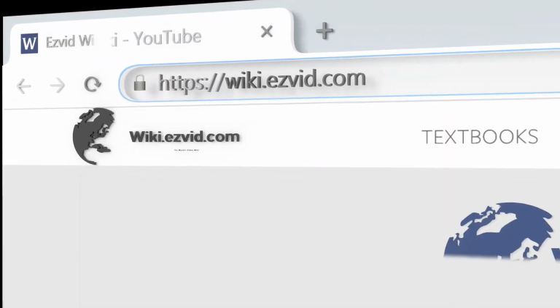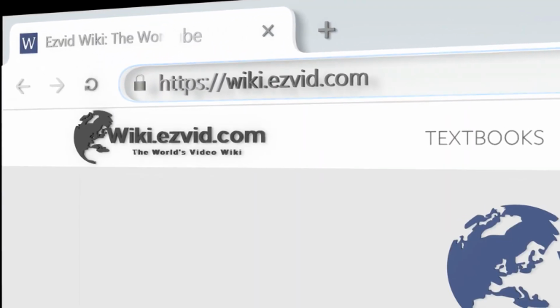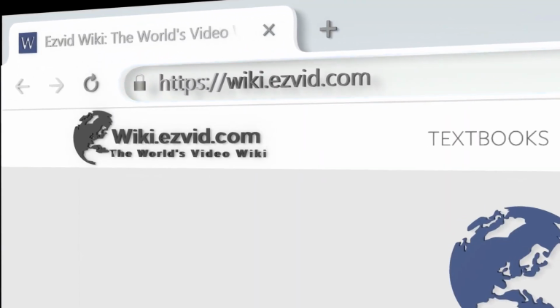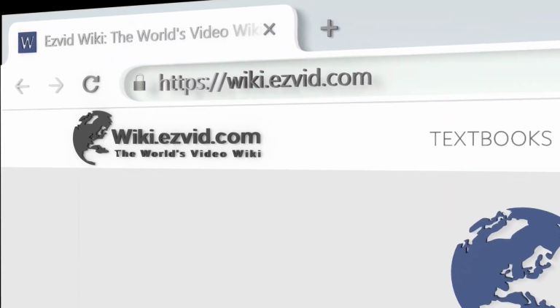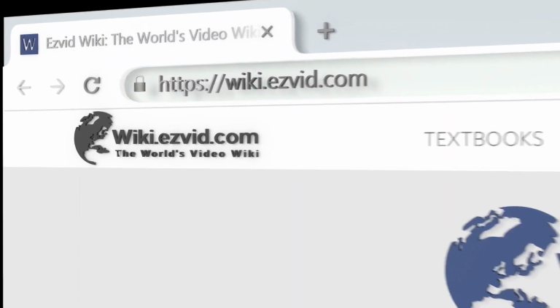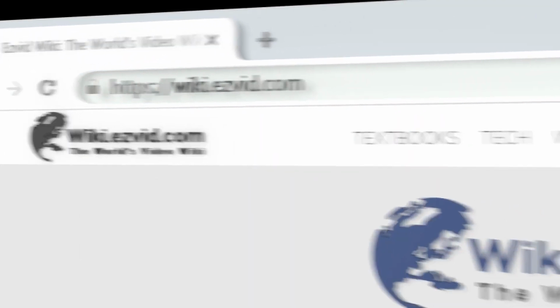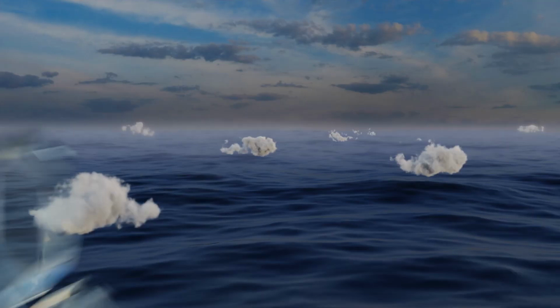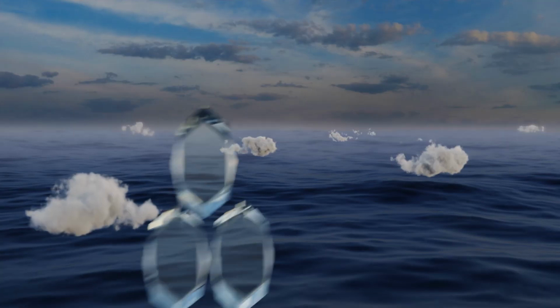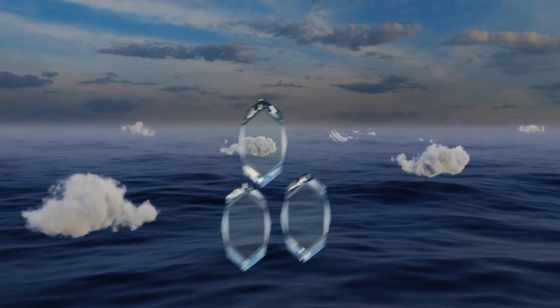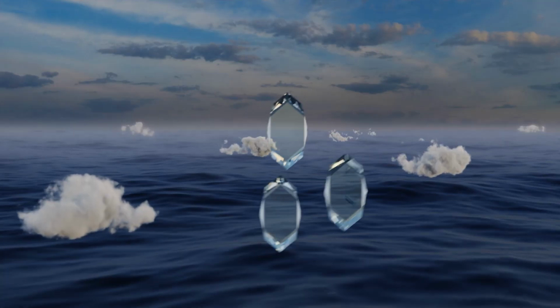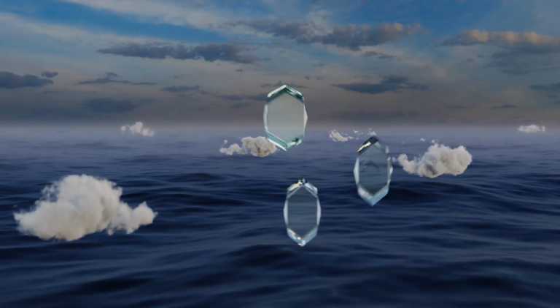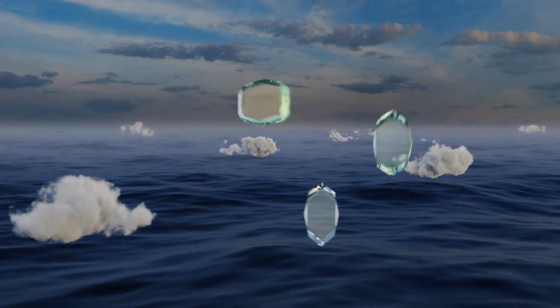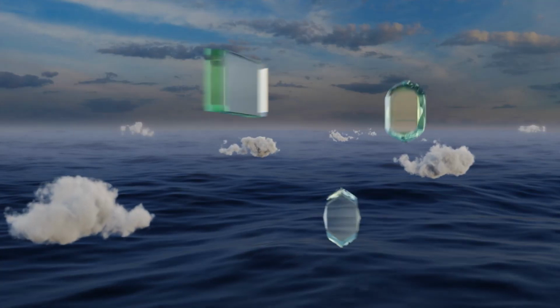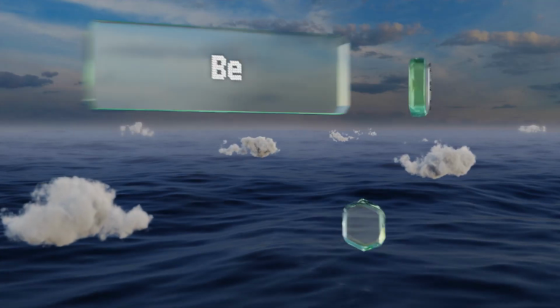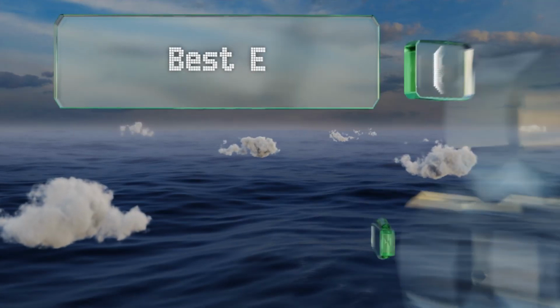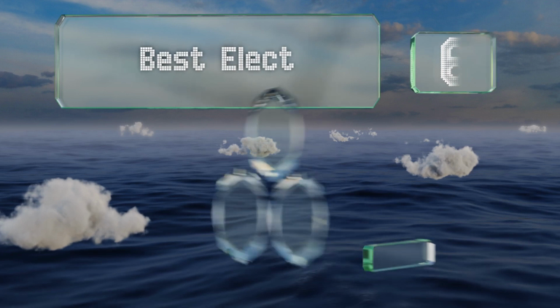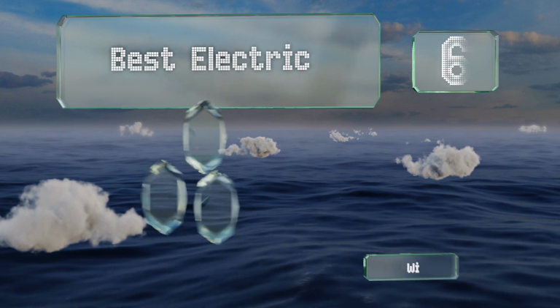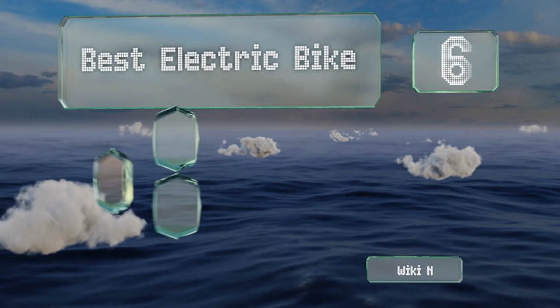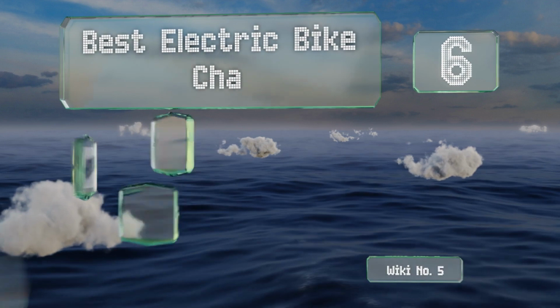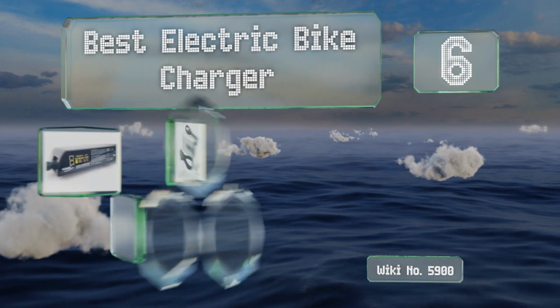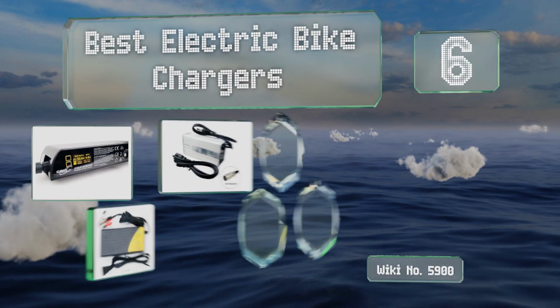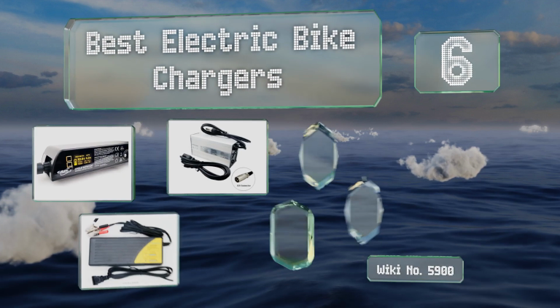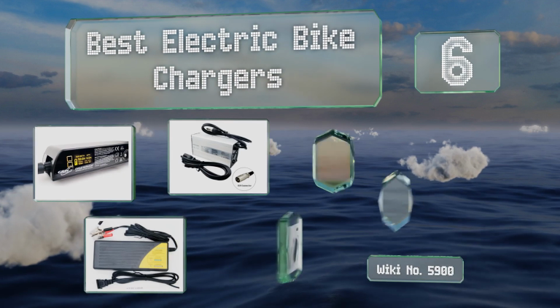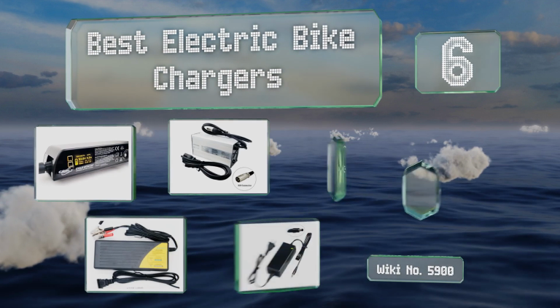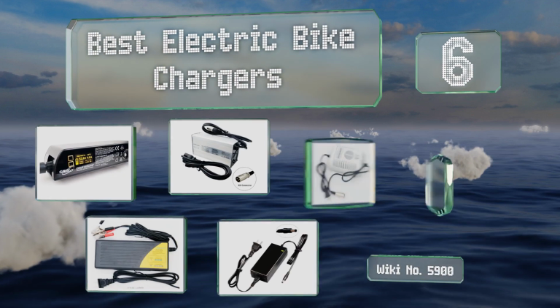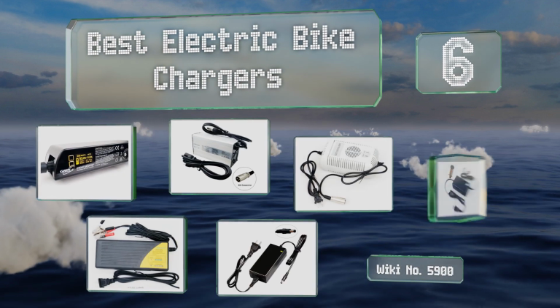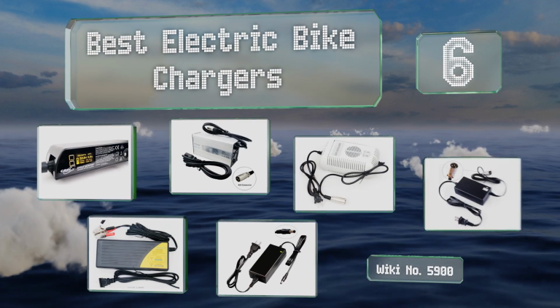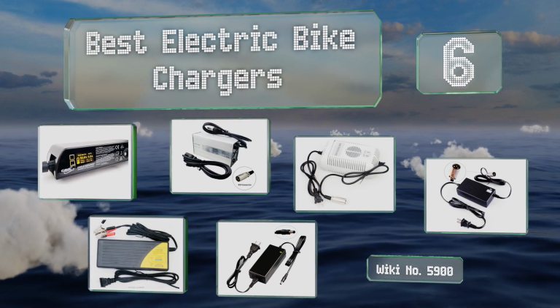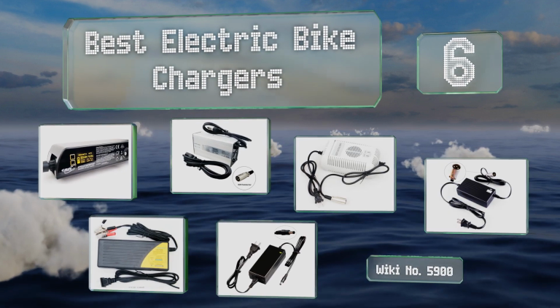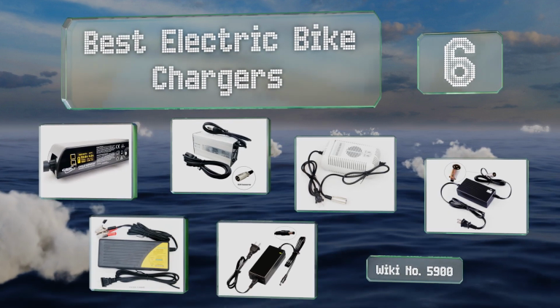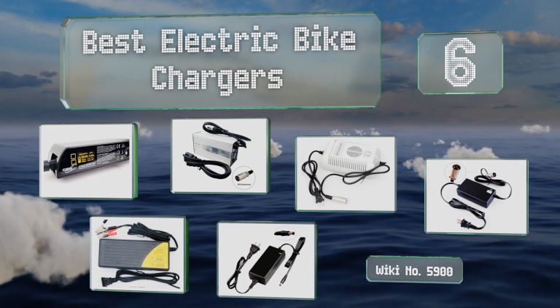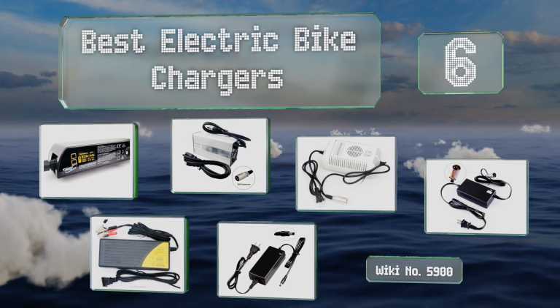EasyVid presents the six best electric bike chargers. Let's get started with the list.